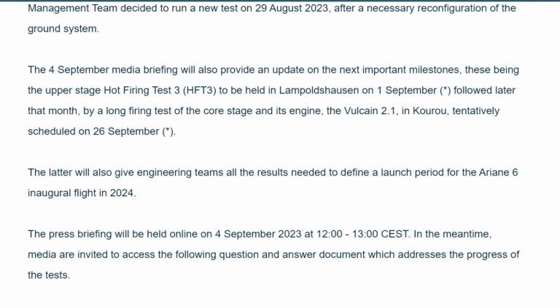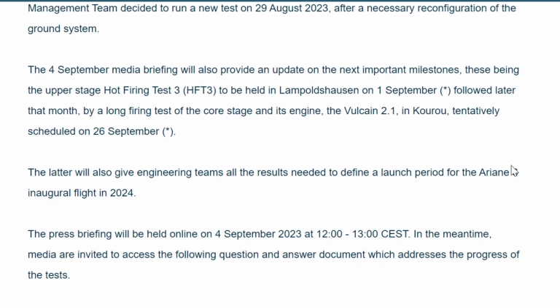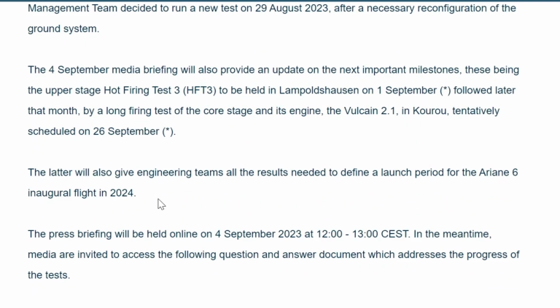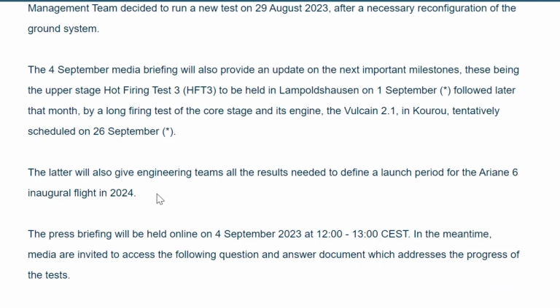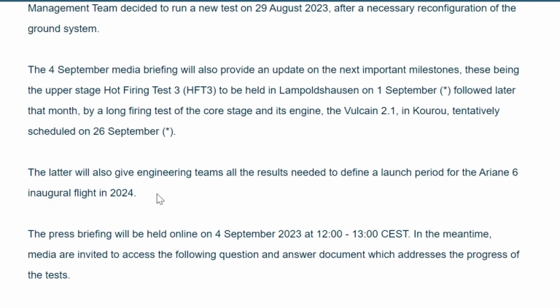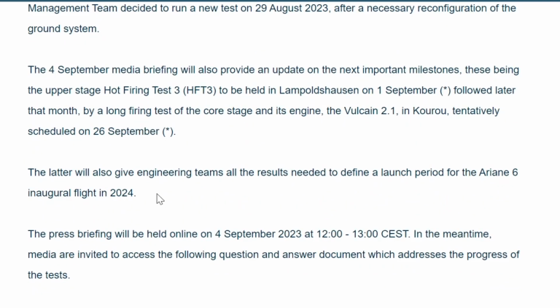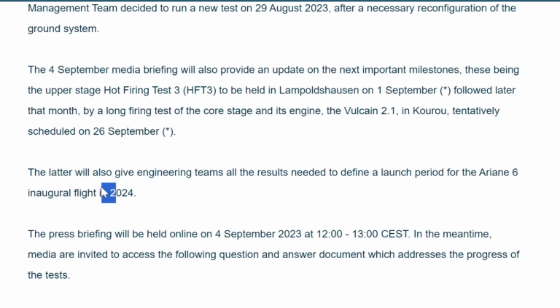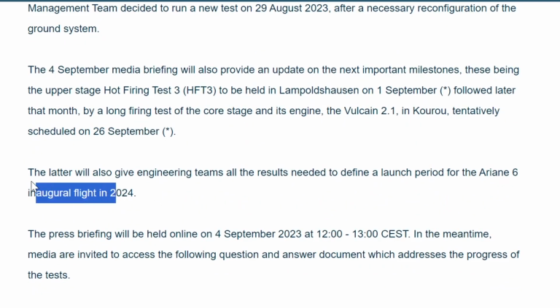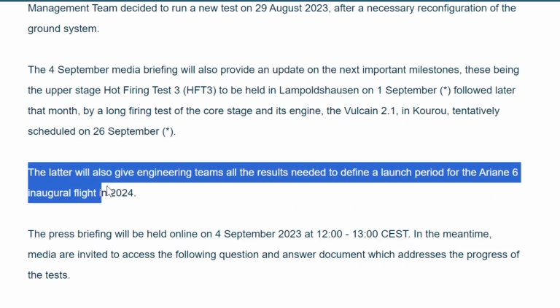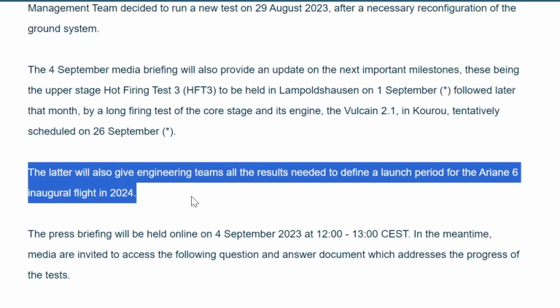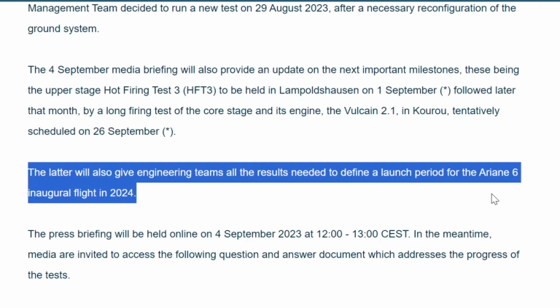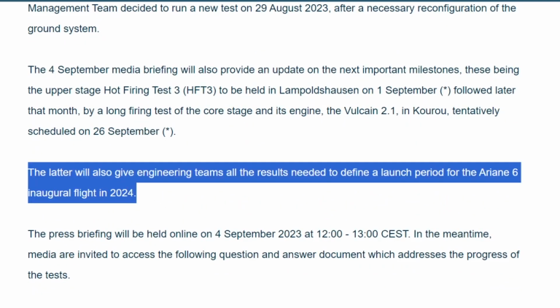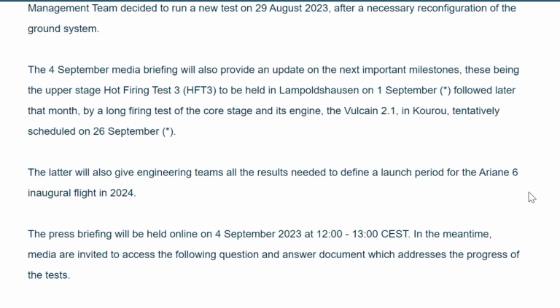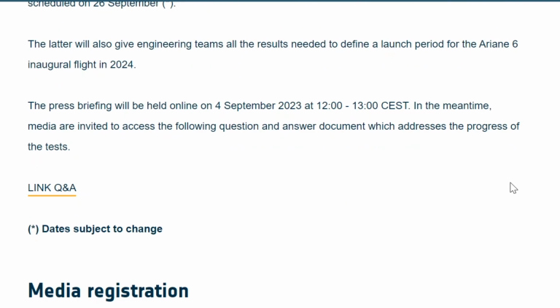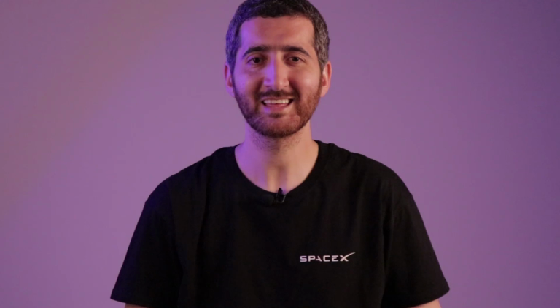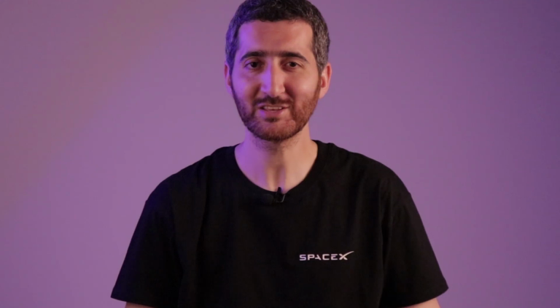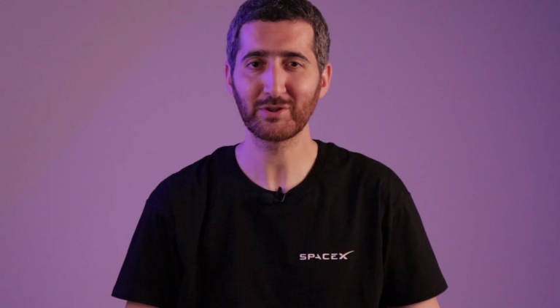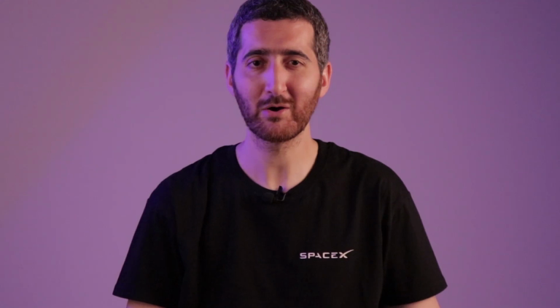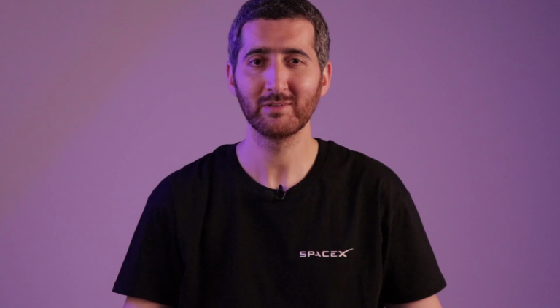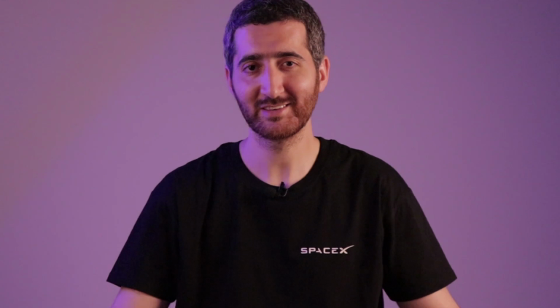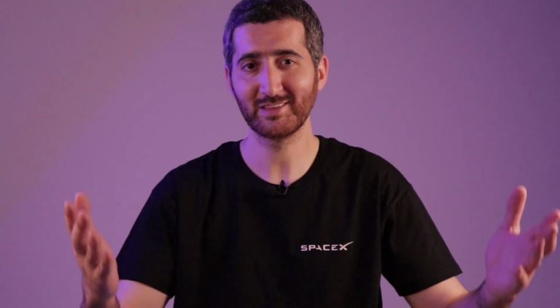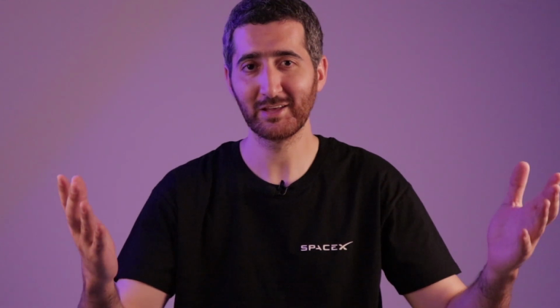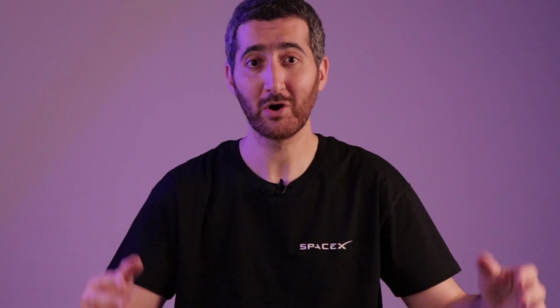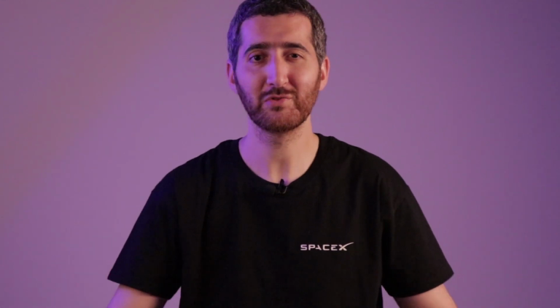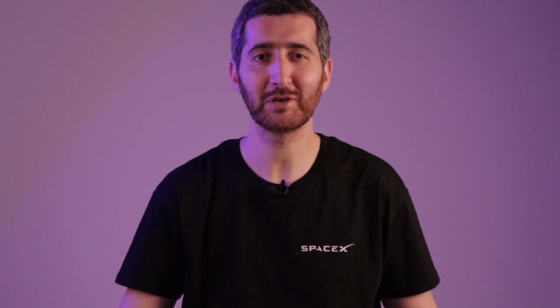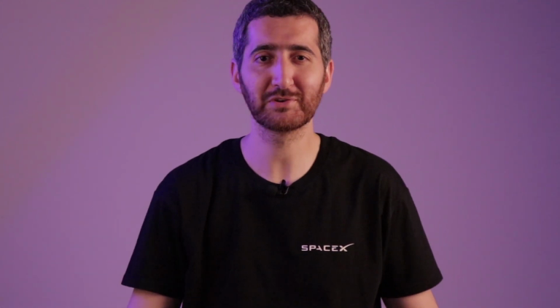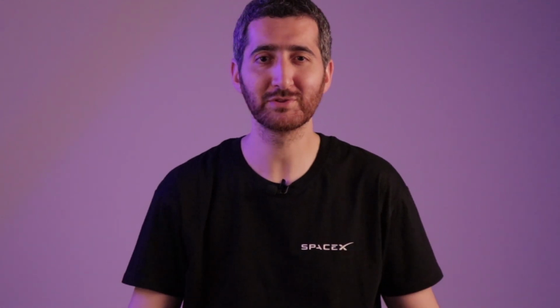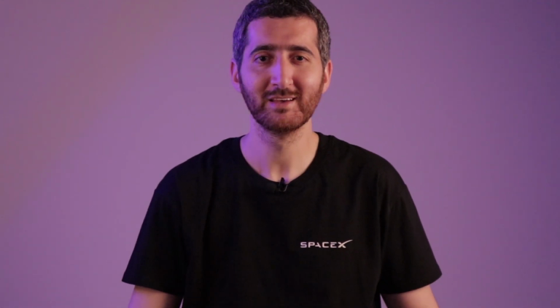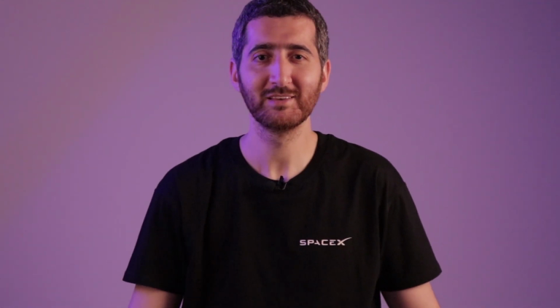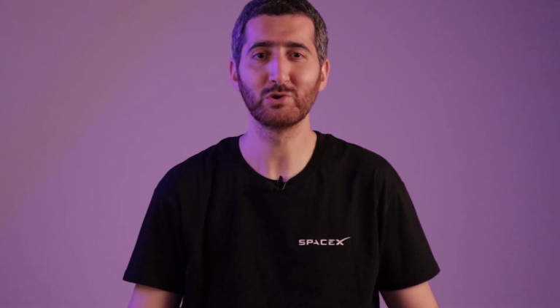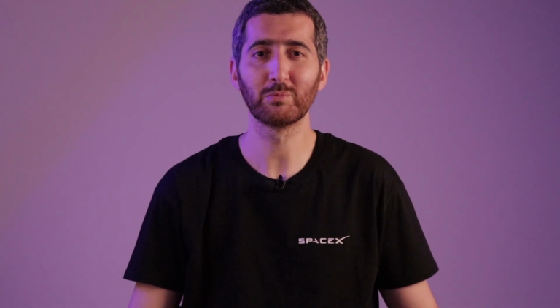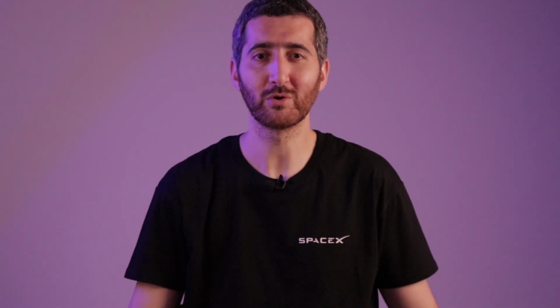It's now official — Ariane 6 is not launching this year, and the same thing for Boeing Starliner. That's it for now, this is the end of this episode — see you tomorrow.